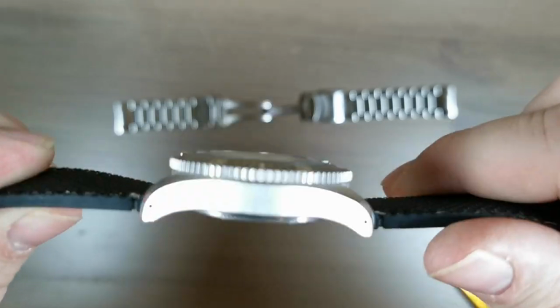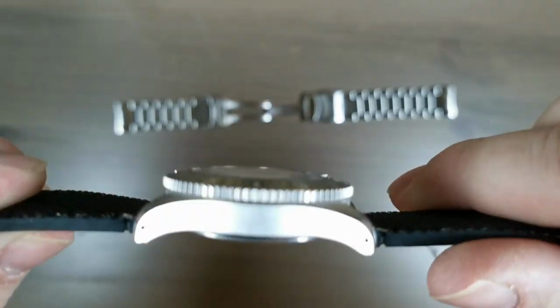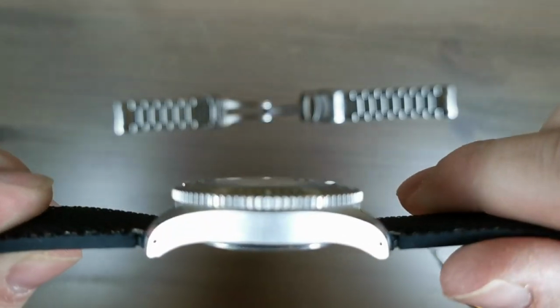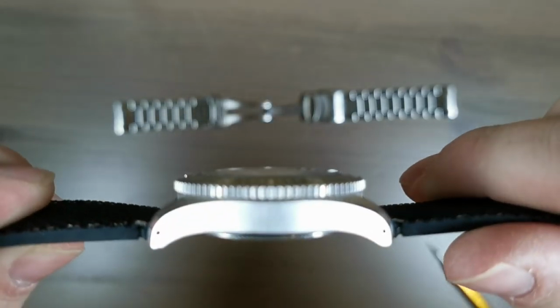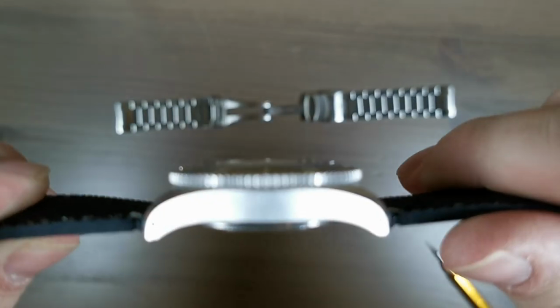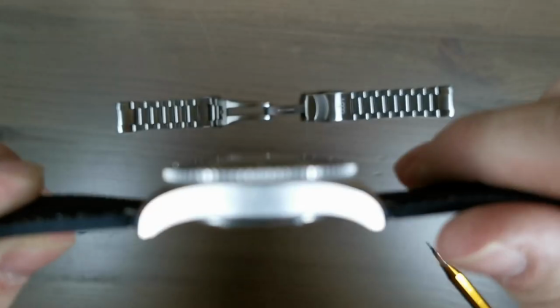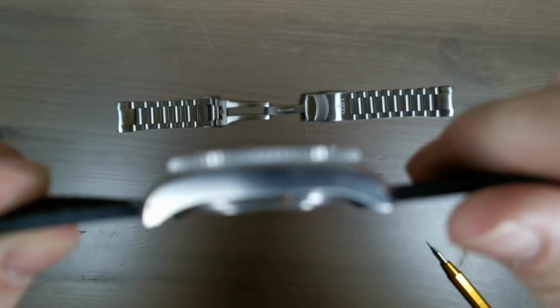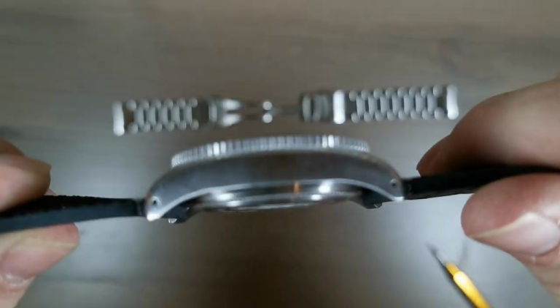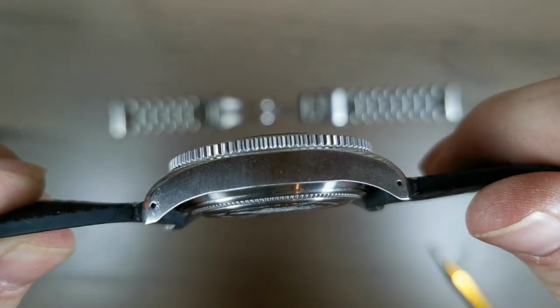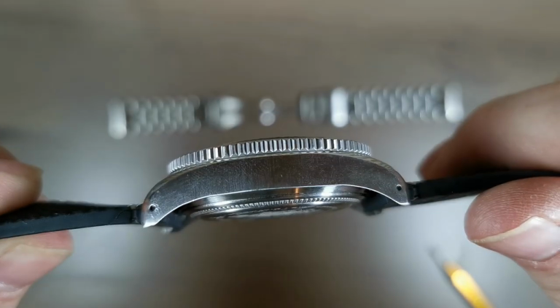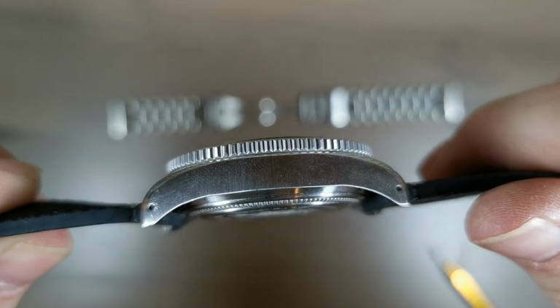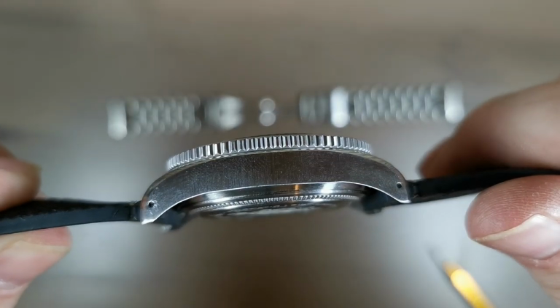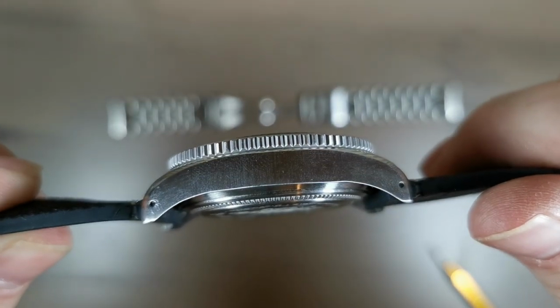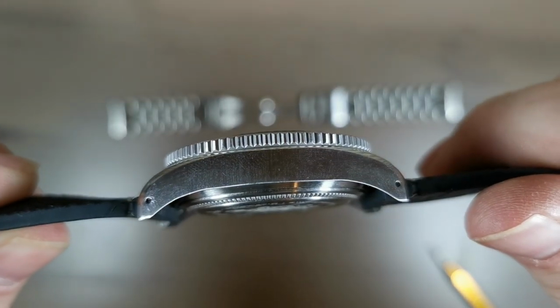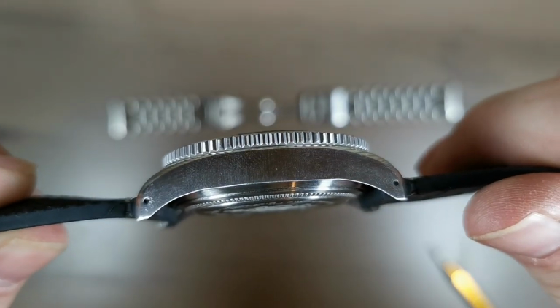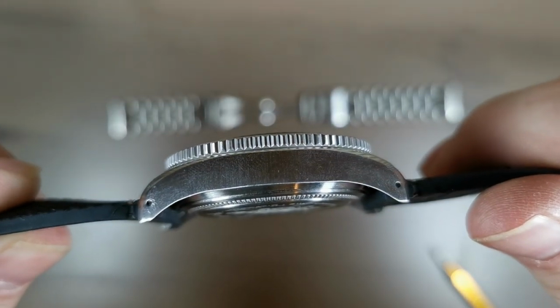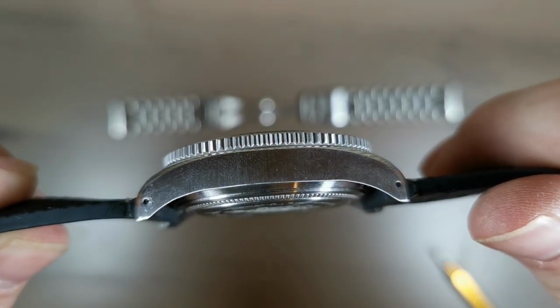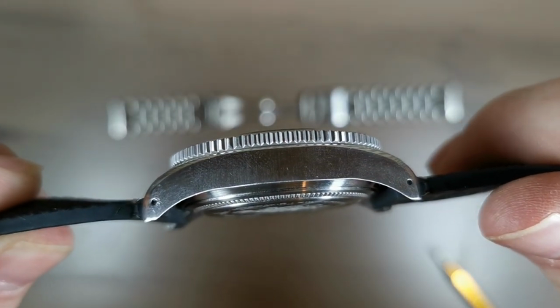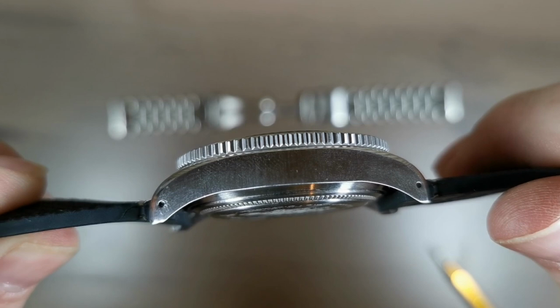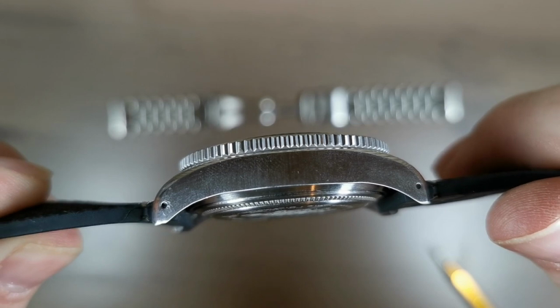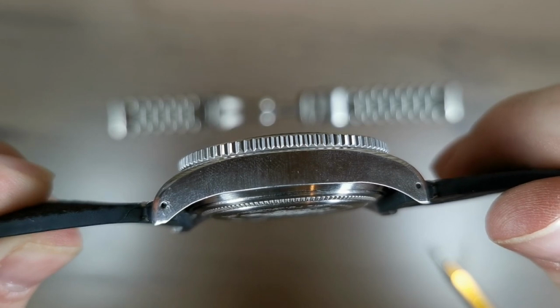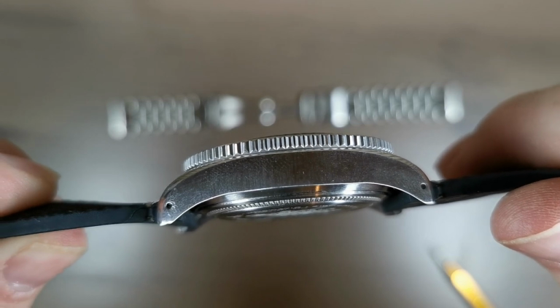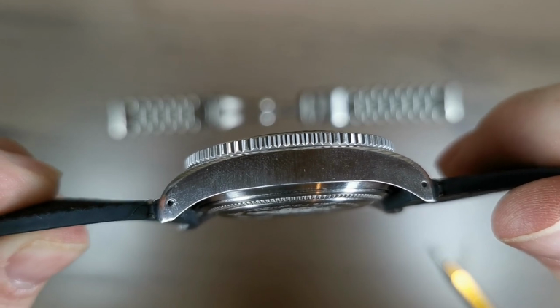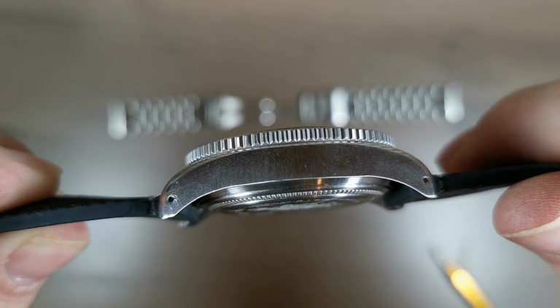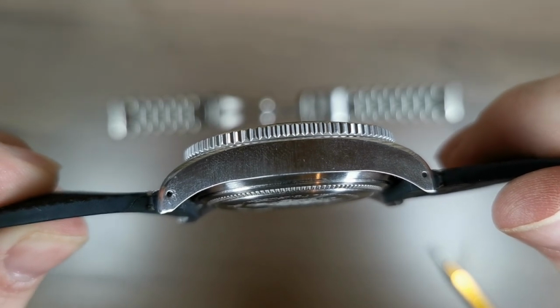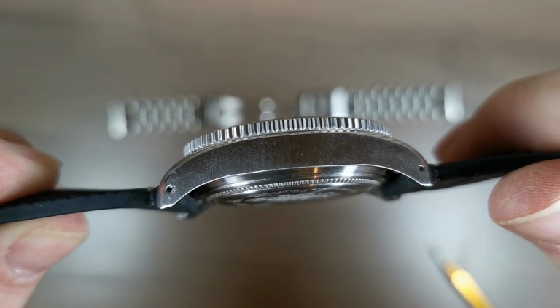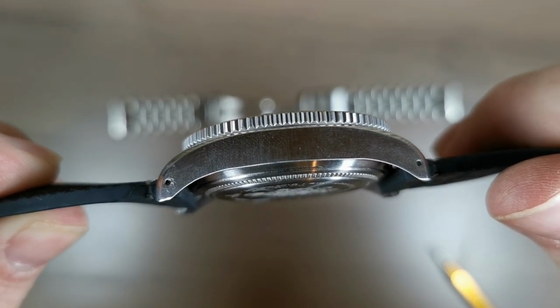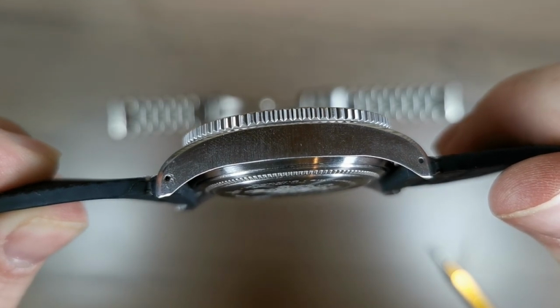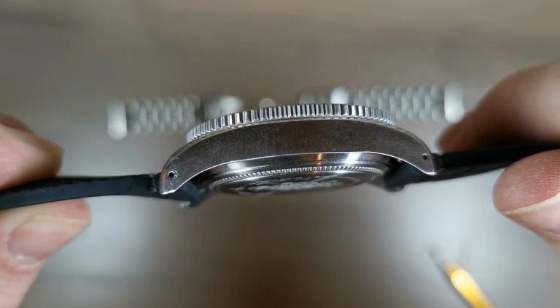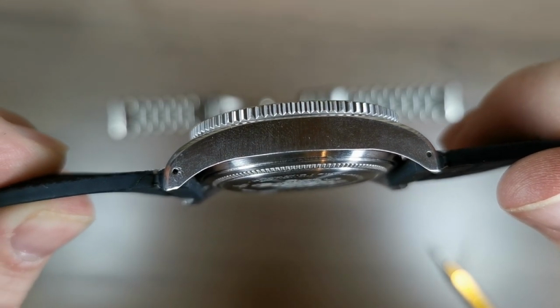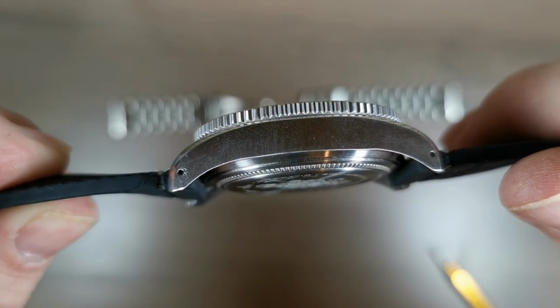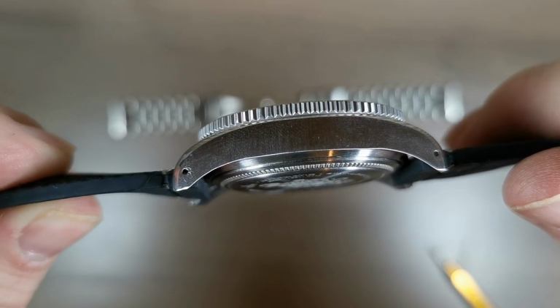Oh, and I should say — if it didn't have drilled lugs, there is no way I would have been changing out that bracelet.